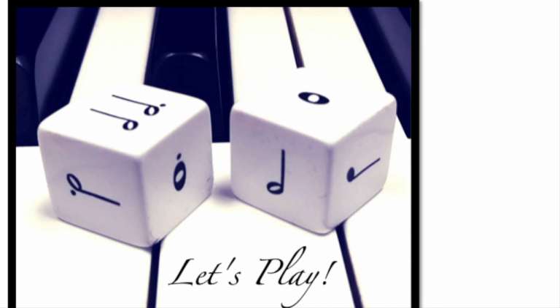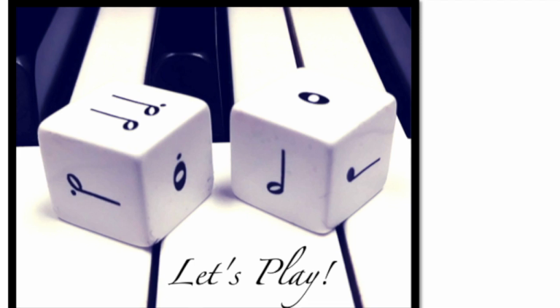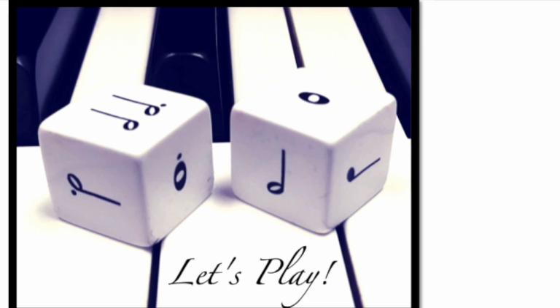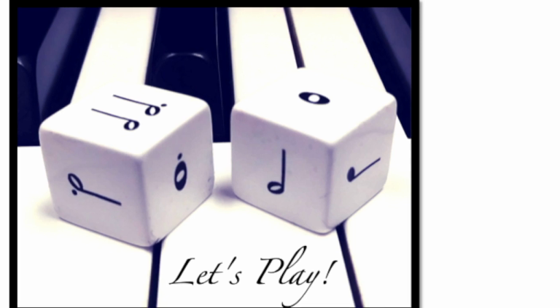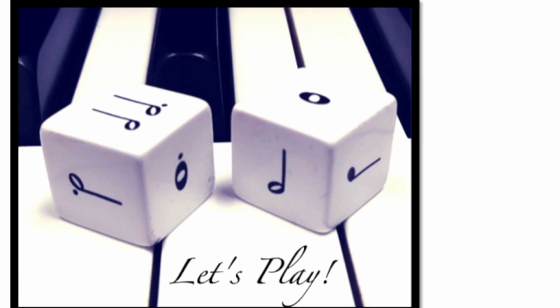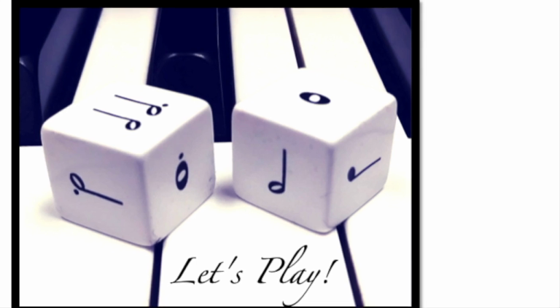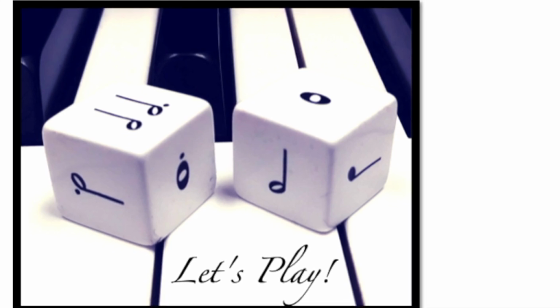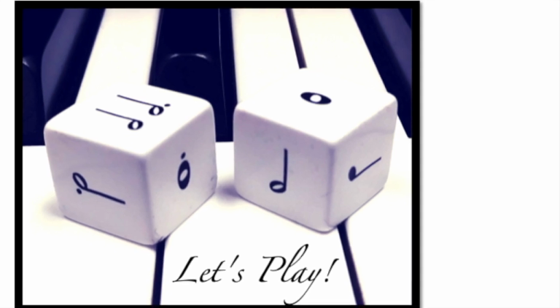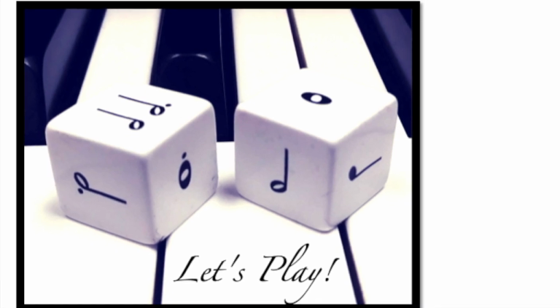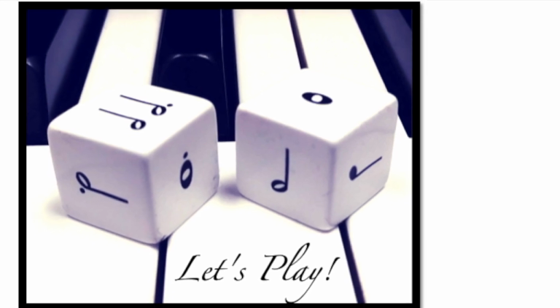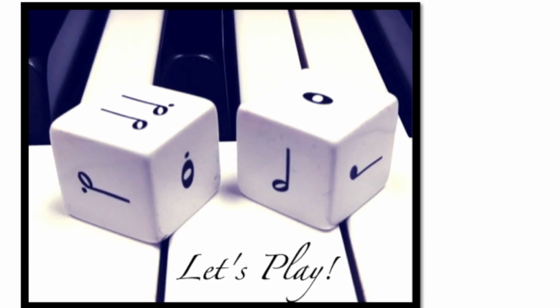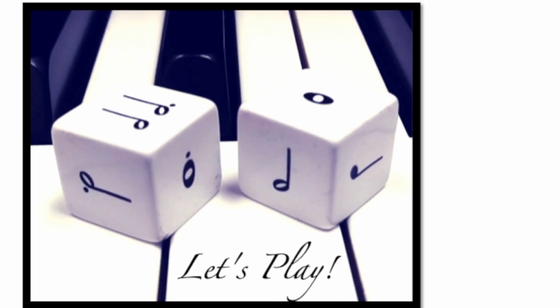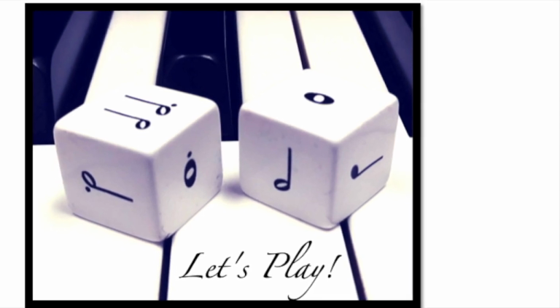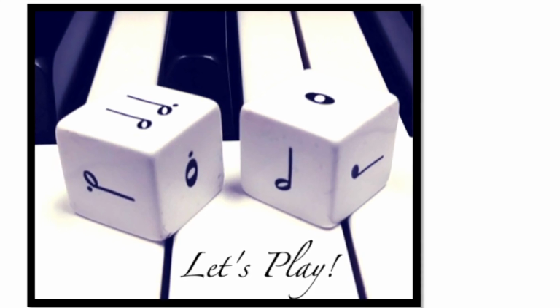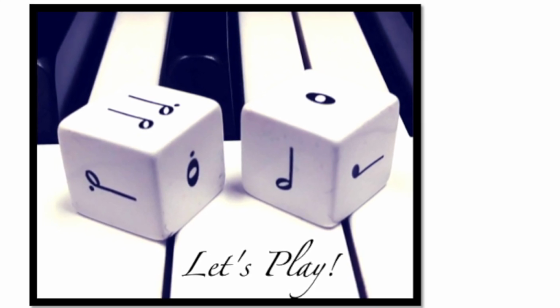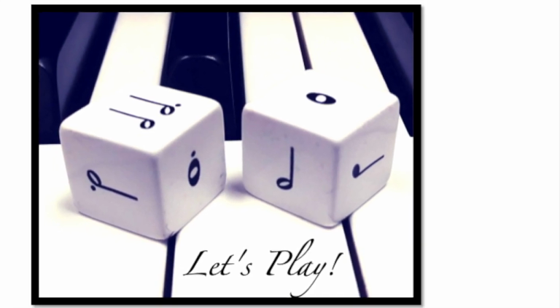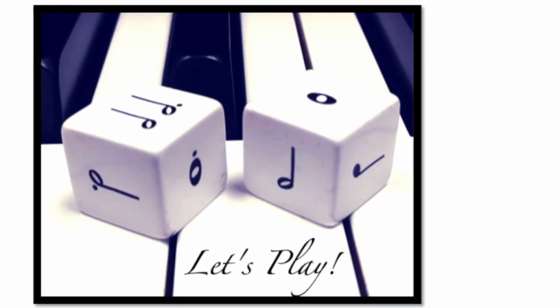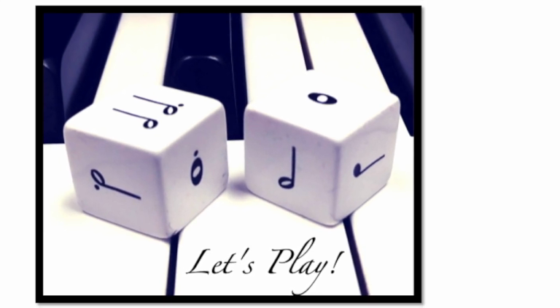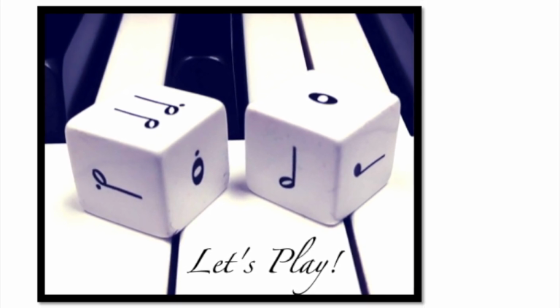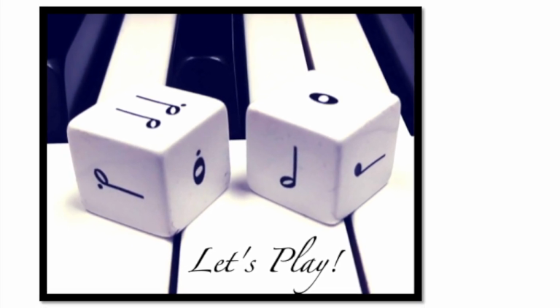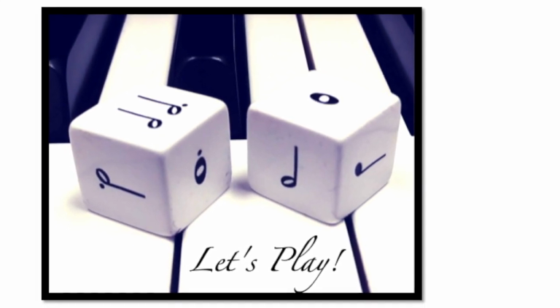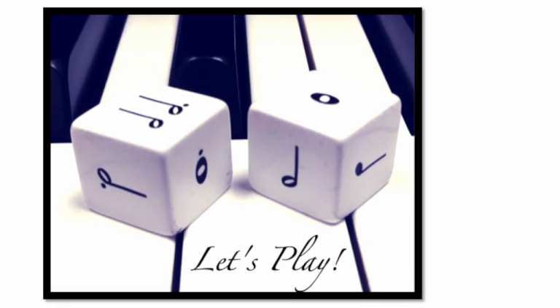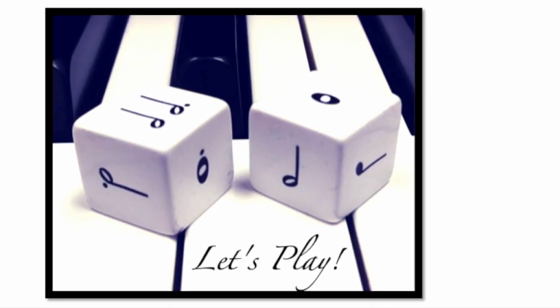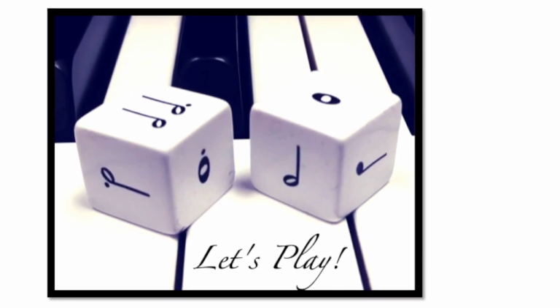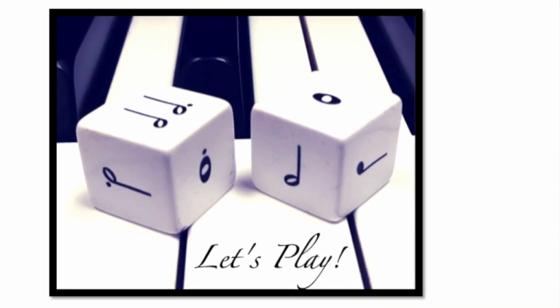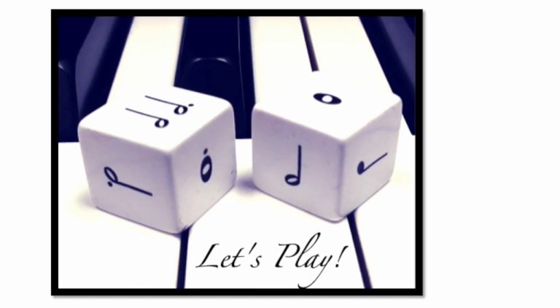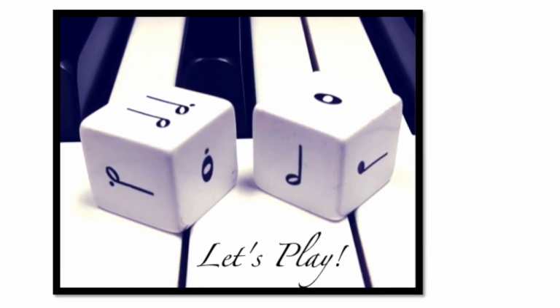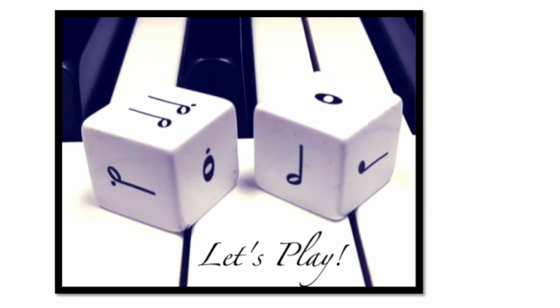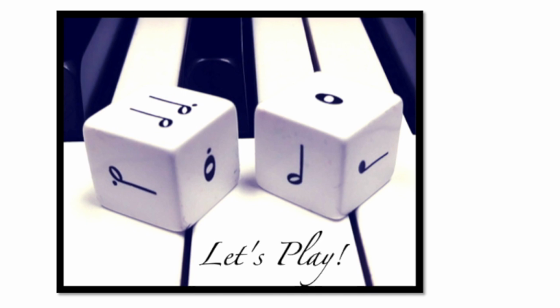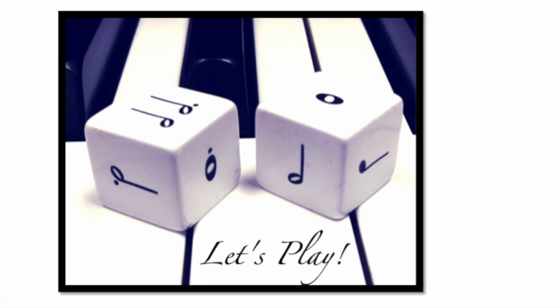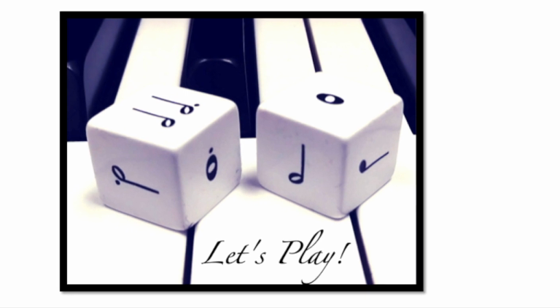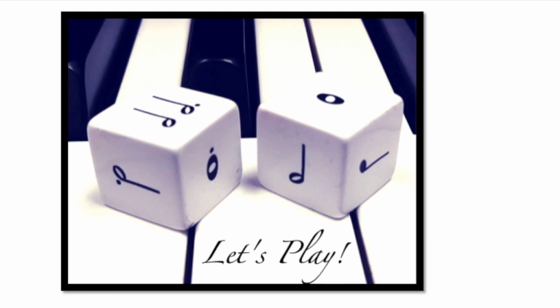Let's play music, and let's play games that teach us how to play music.